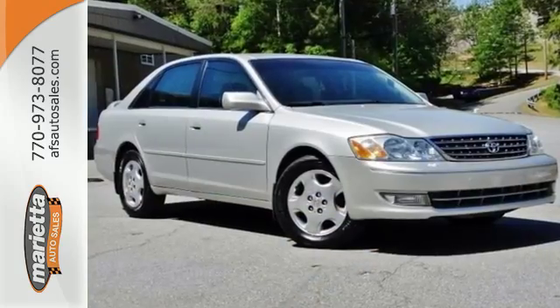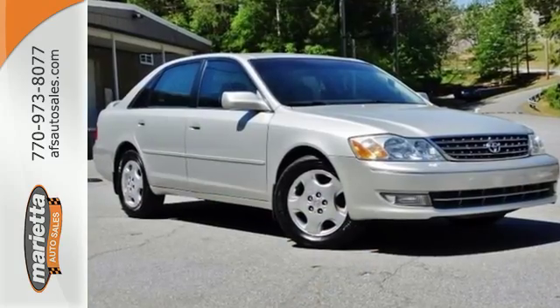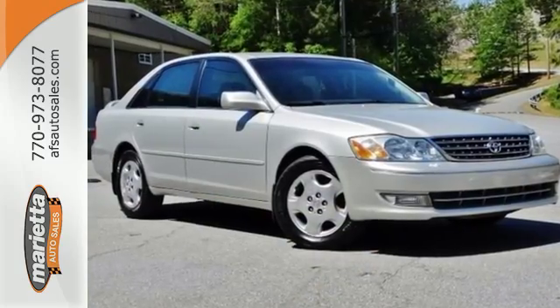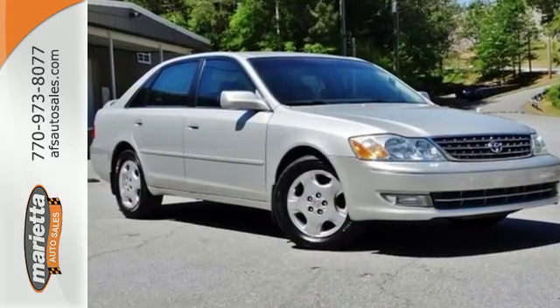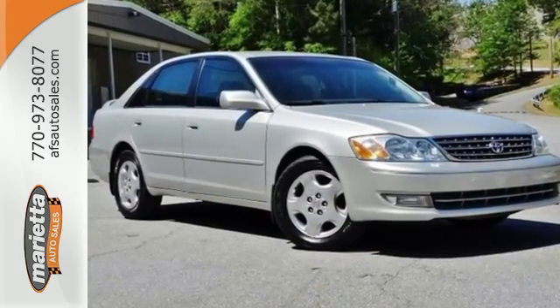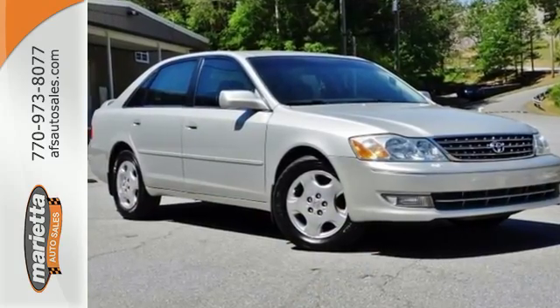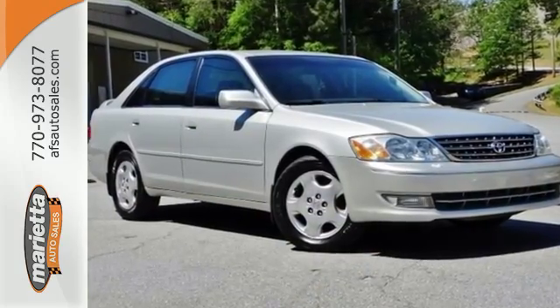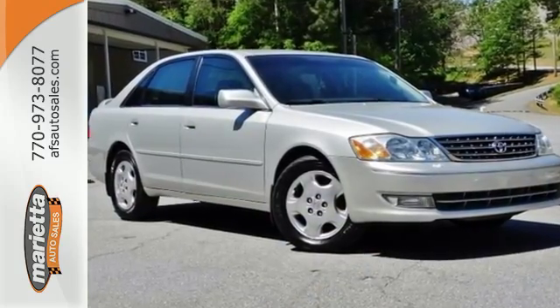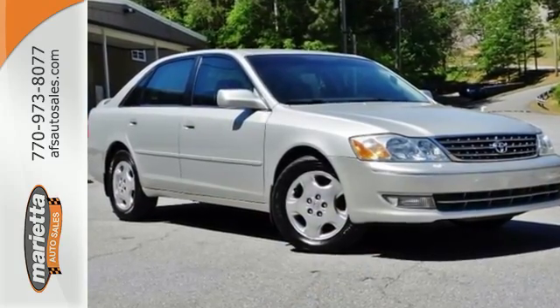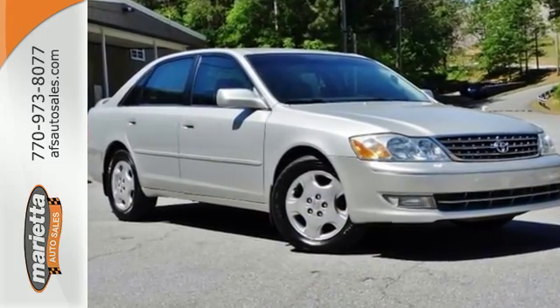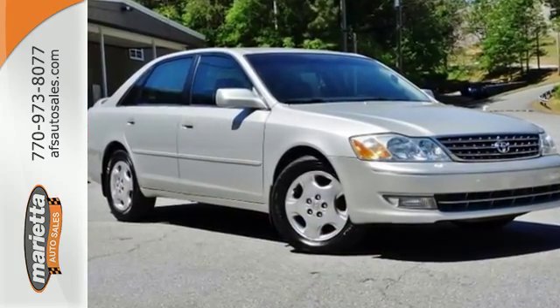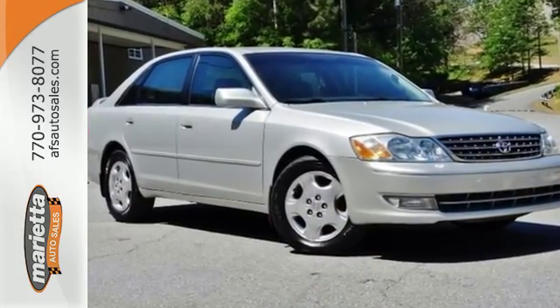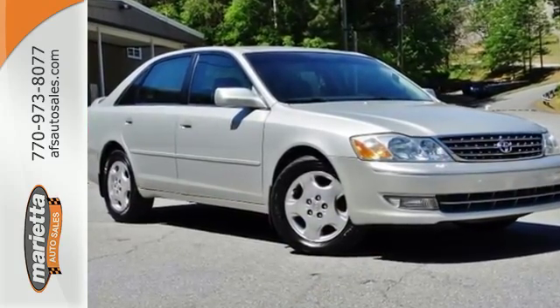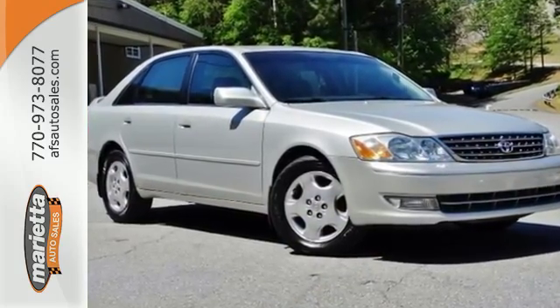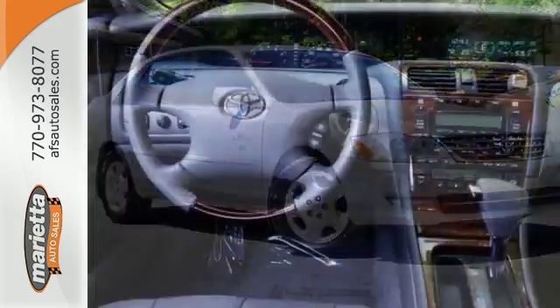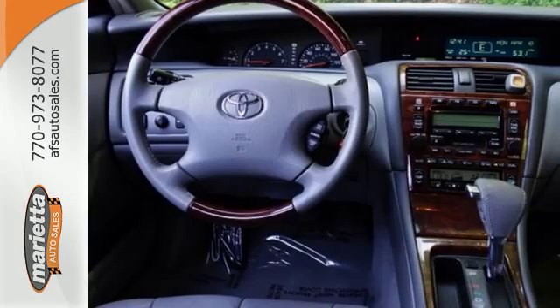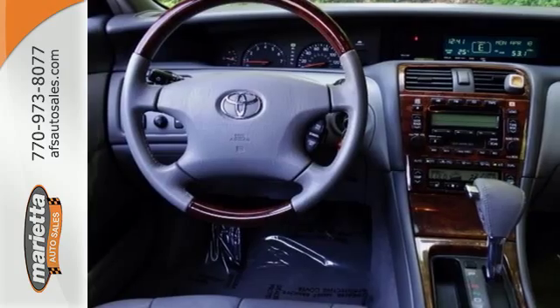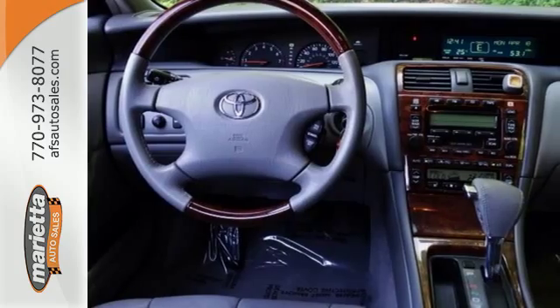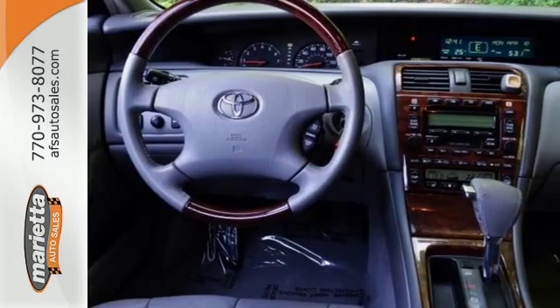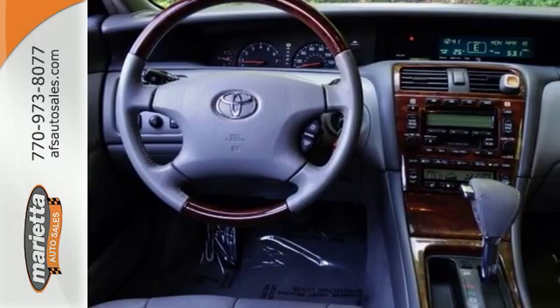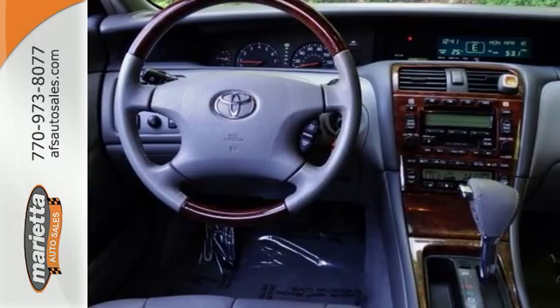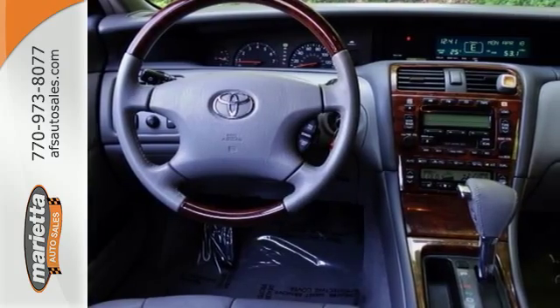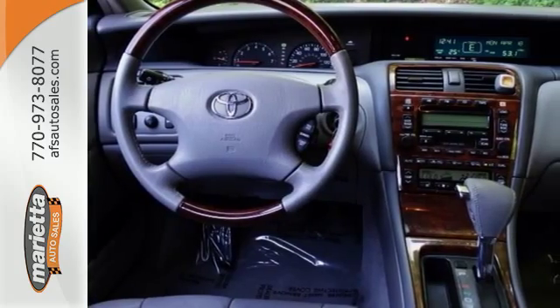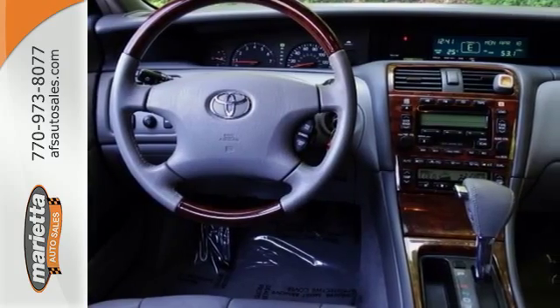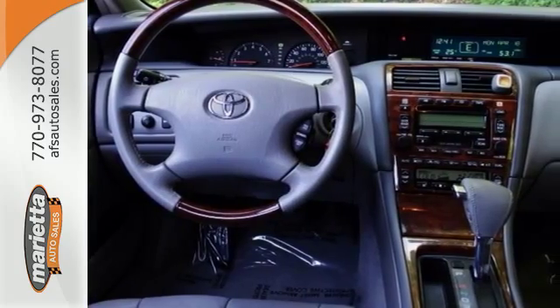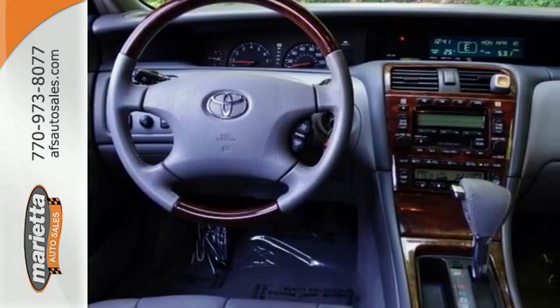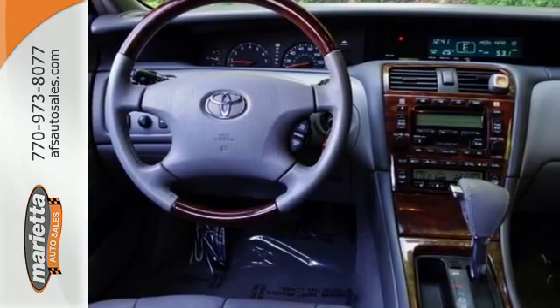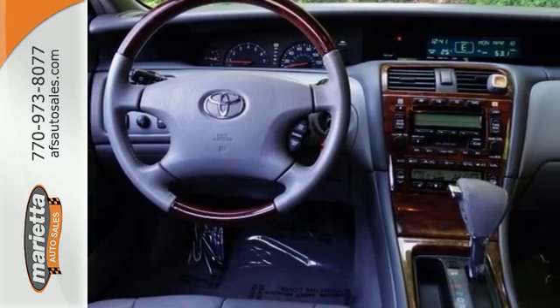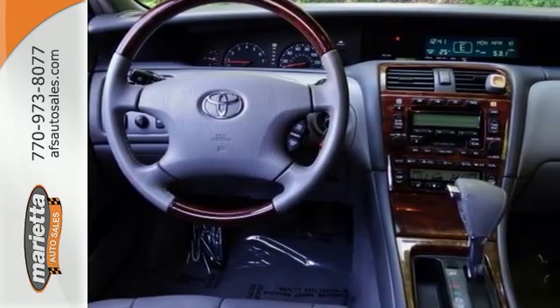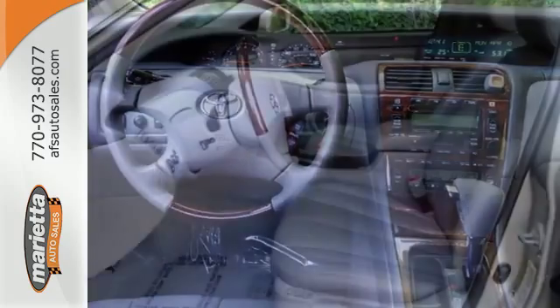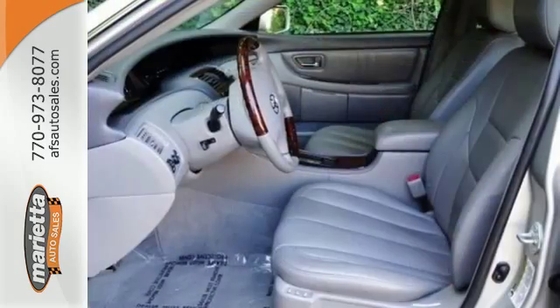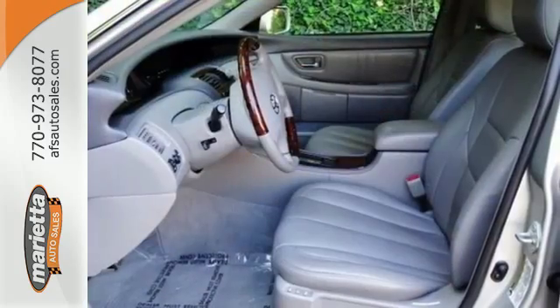Inside you'll find dual-zone air conditioning, a six-speaker stereo sound system, illuminated vanity mirrors, and numerous power features.